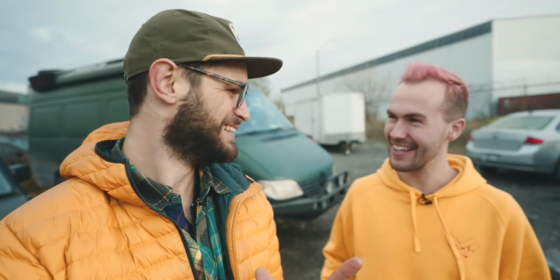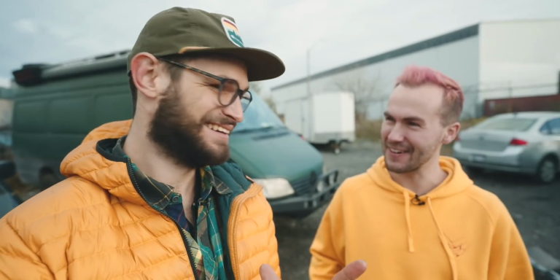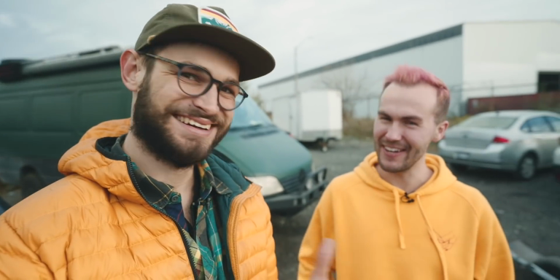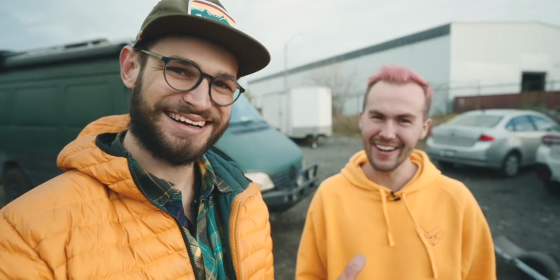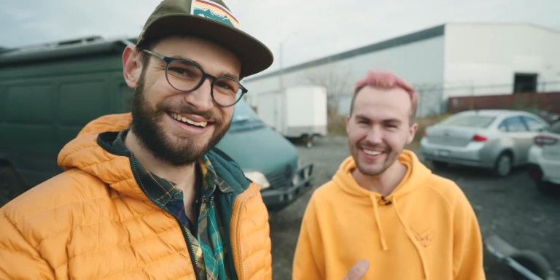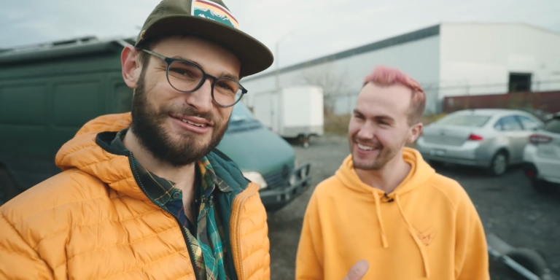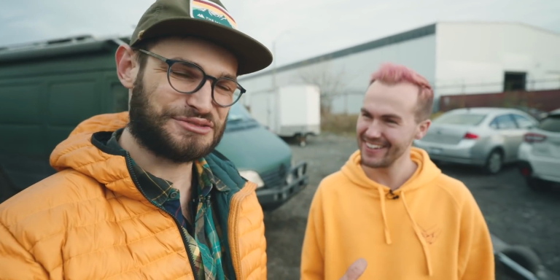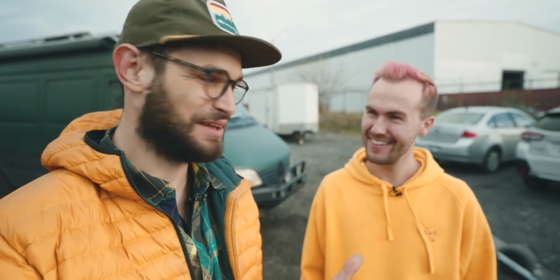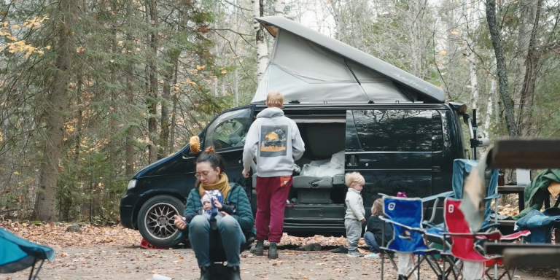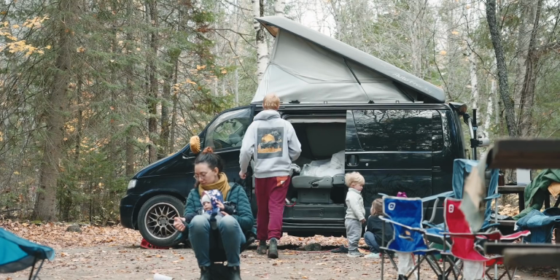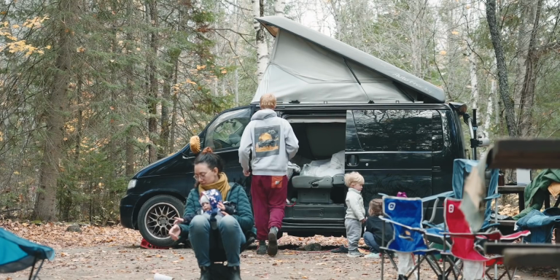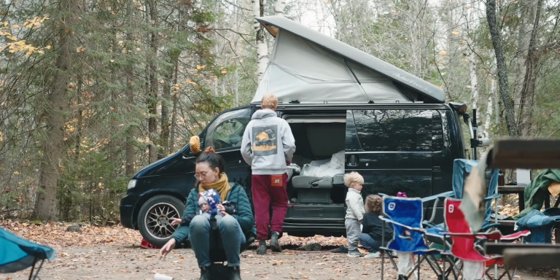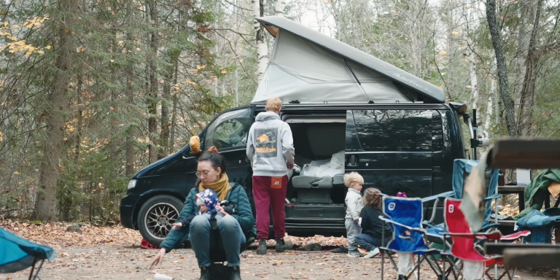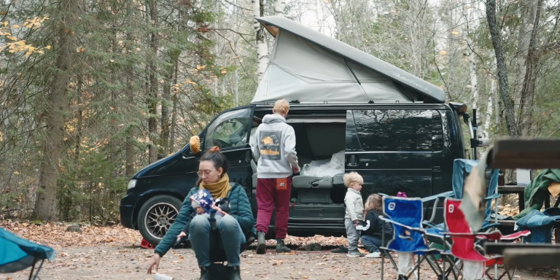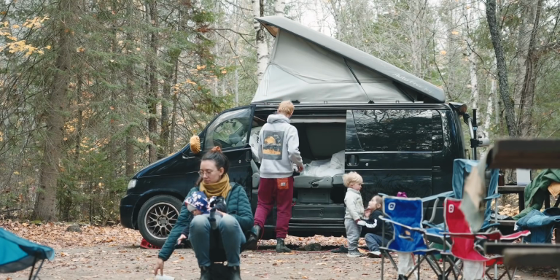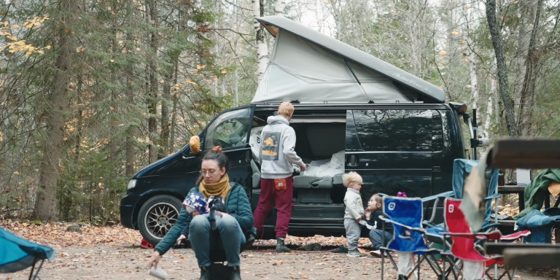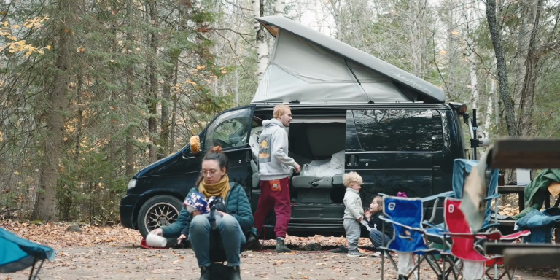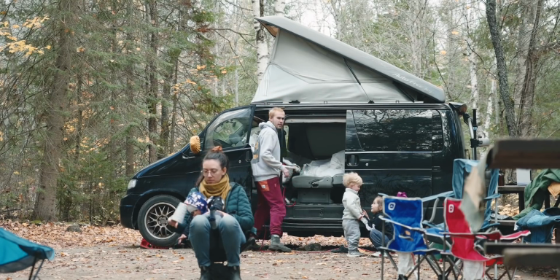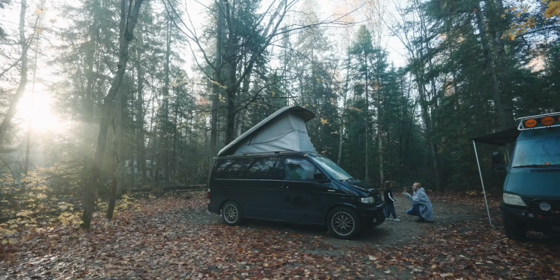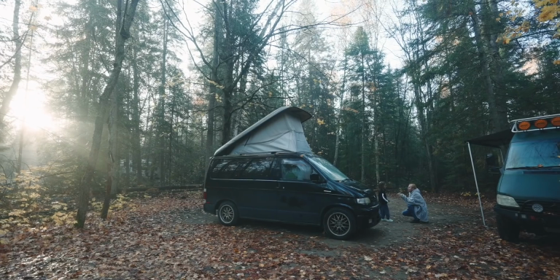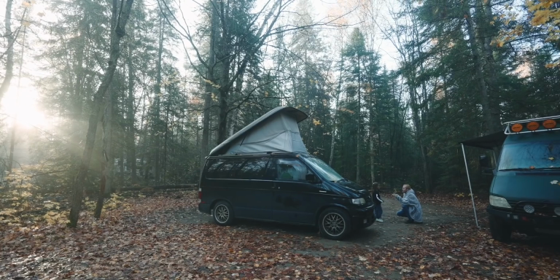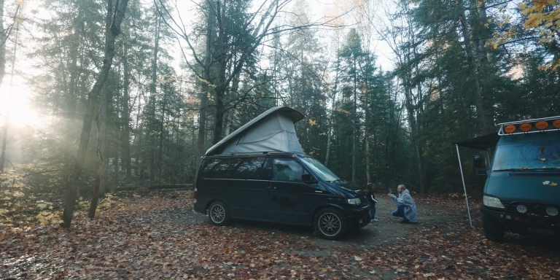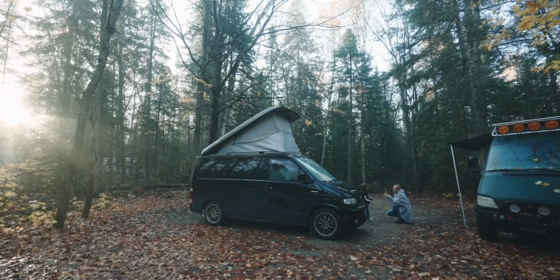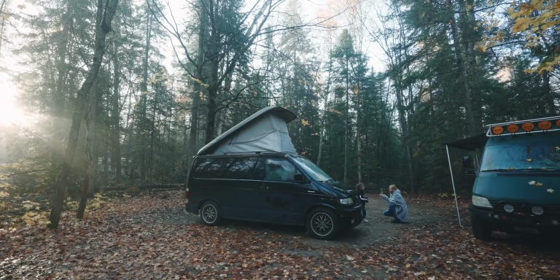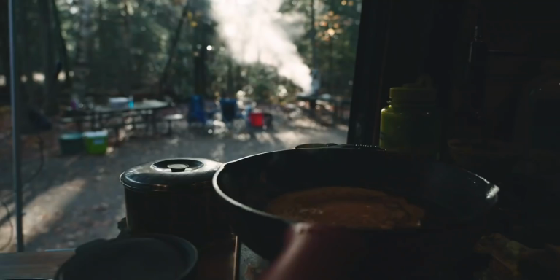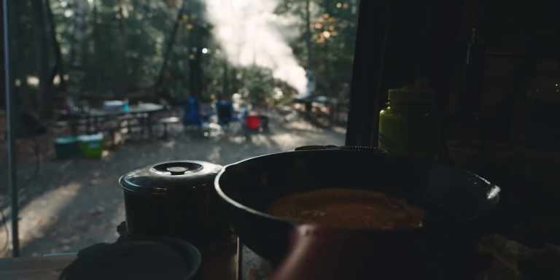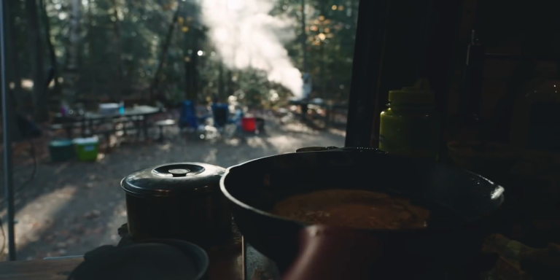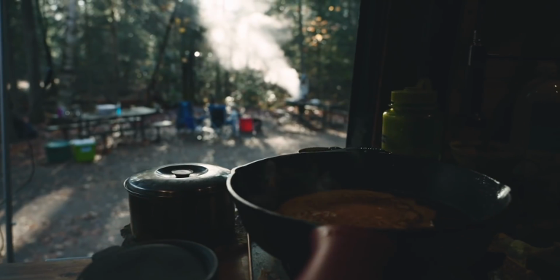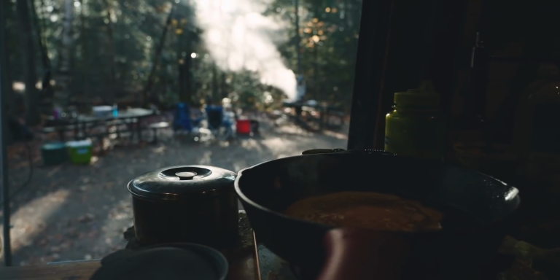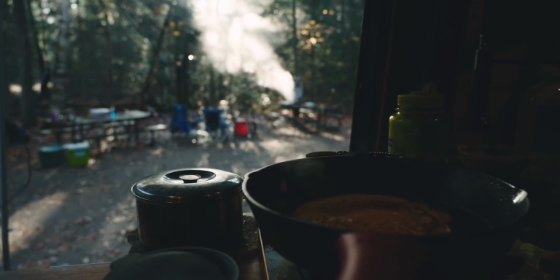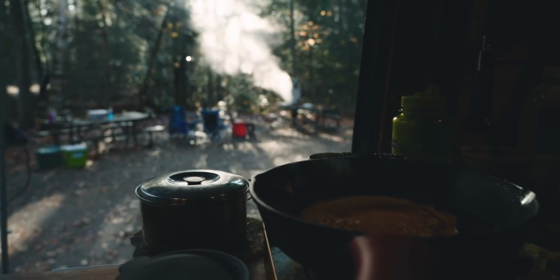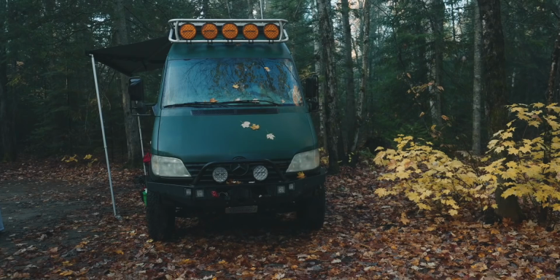Thanks for coming out. We just went on this epic camping trip — one night, it was massive. Just two dads with their families in the van.